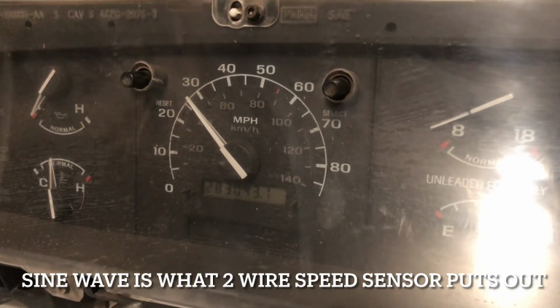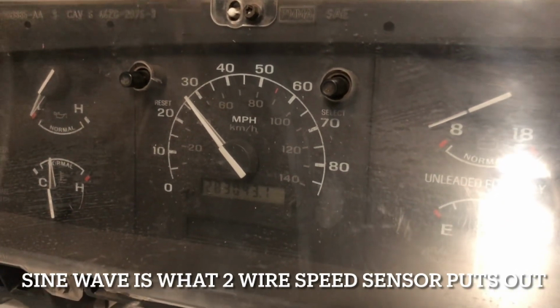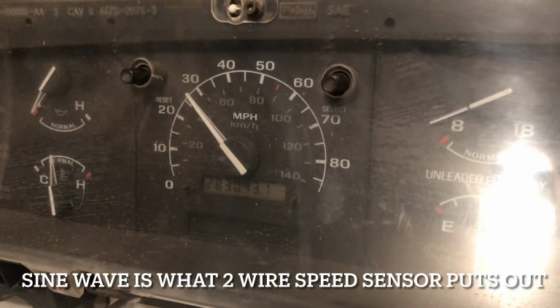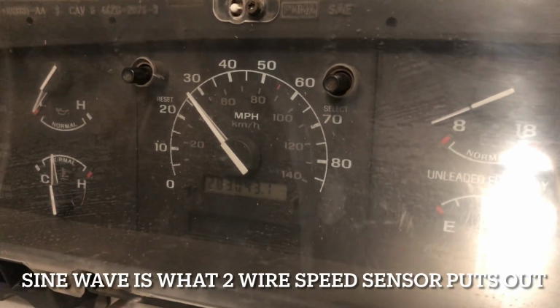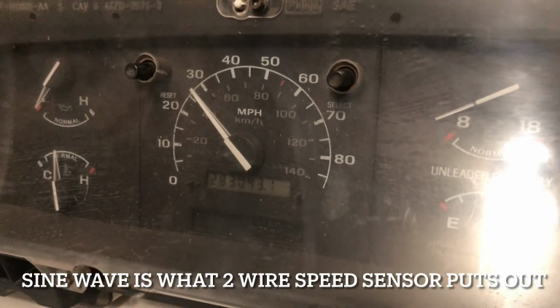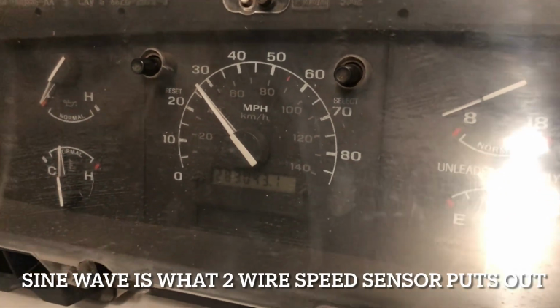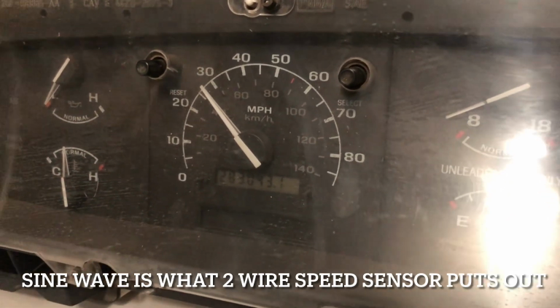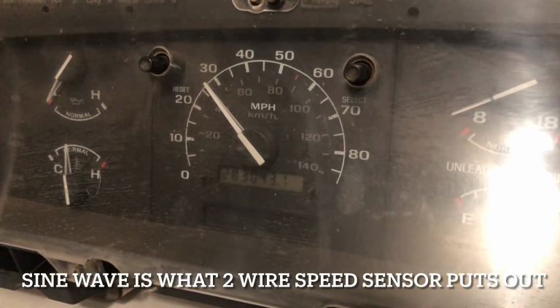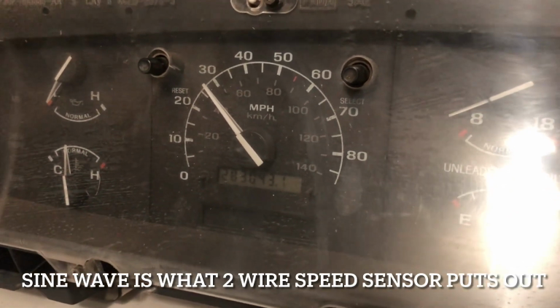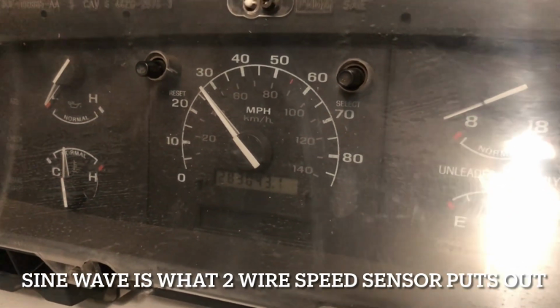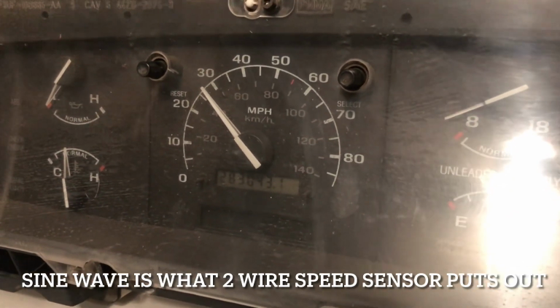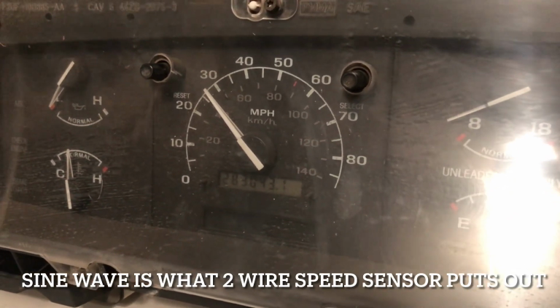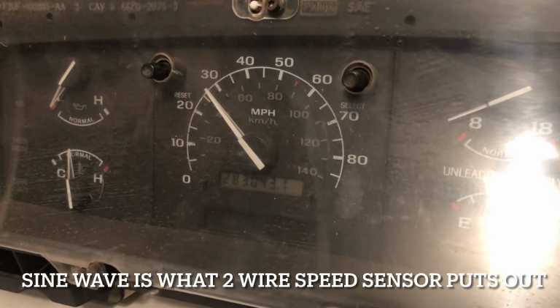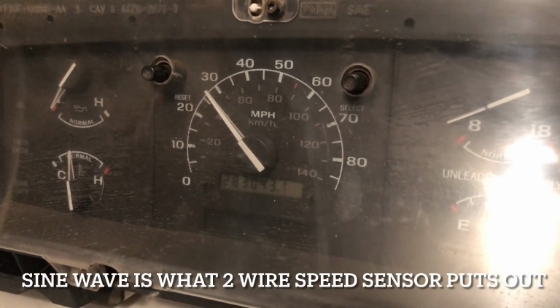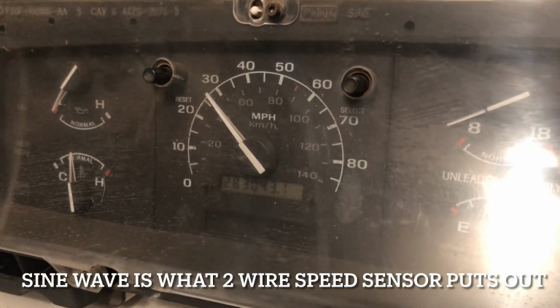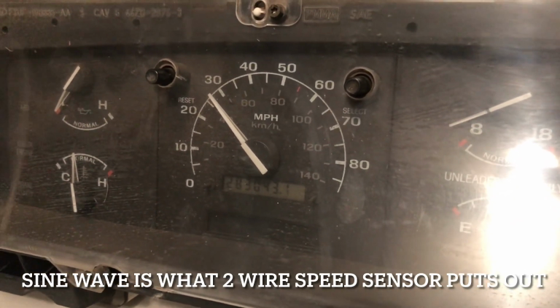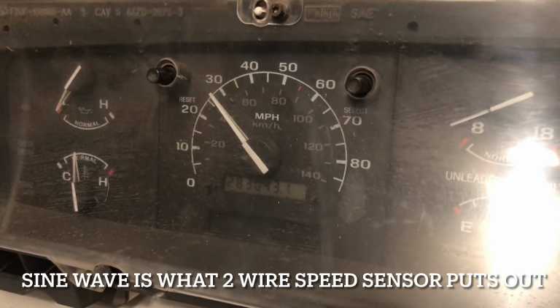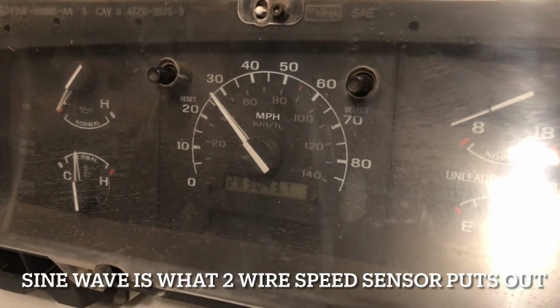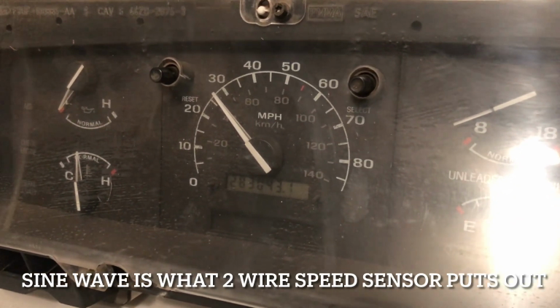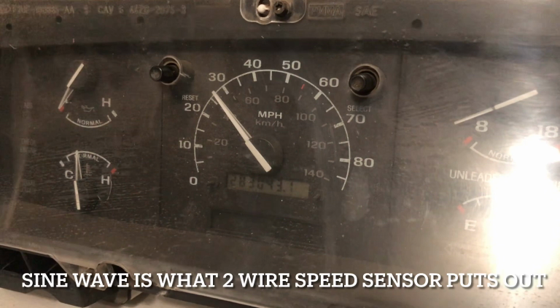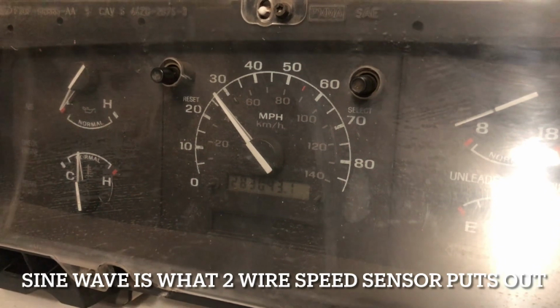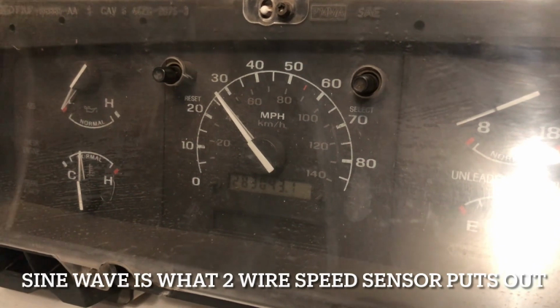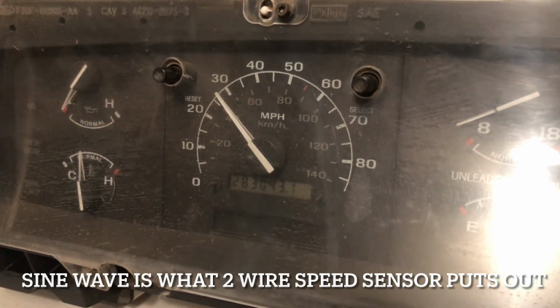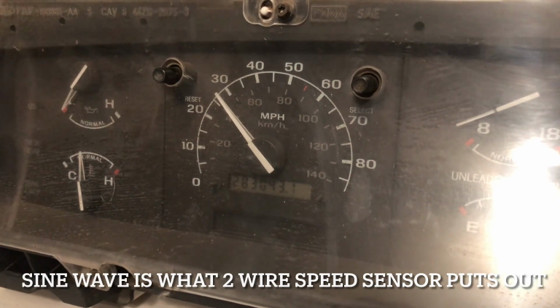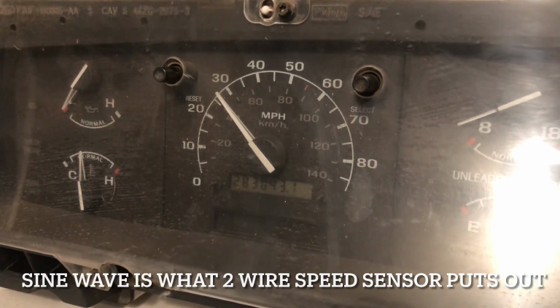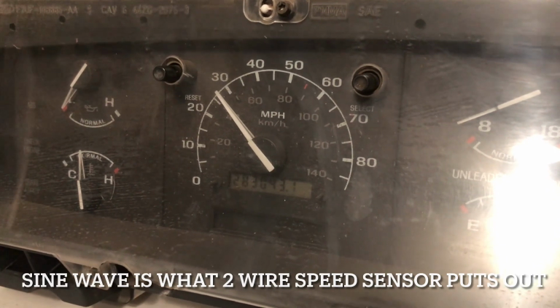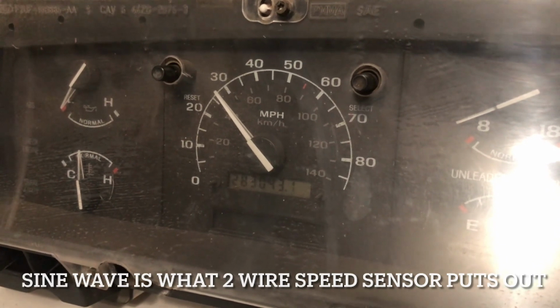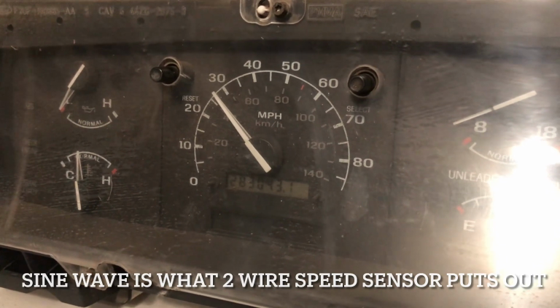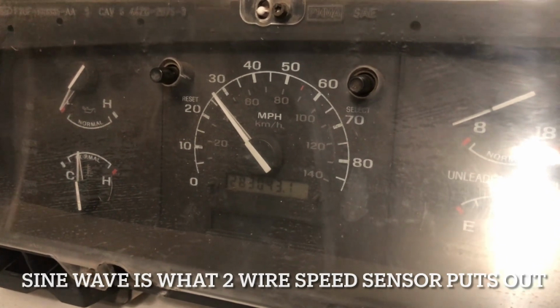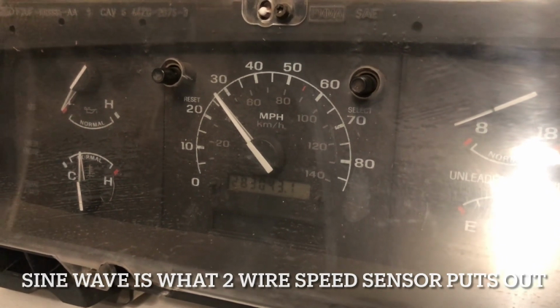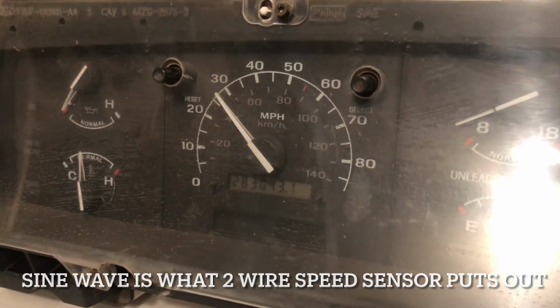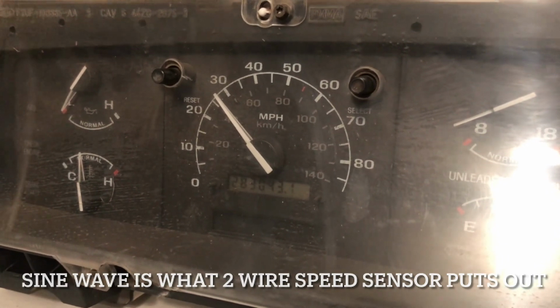Now technically, I would have to do the math to make sure it's actually accurate, but I'm not going to do that here. I'll make sure the speedometer reading looks reasonable.